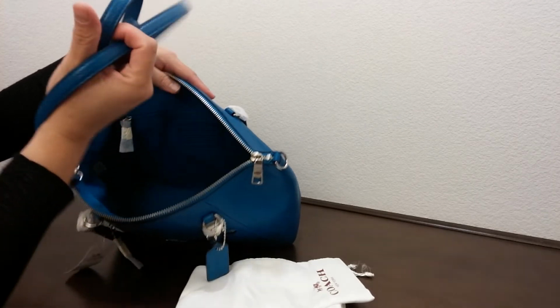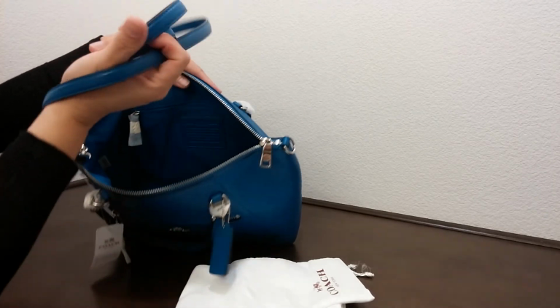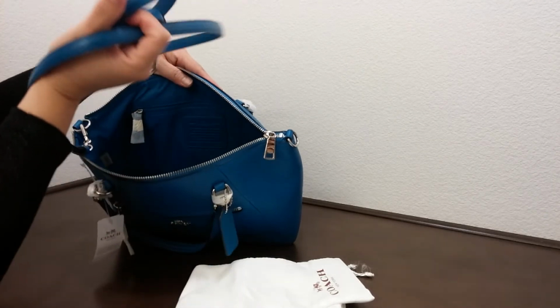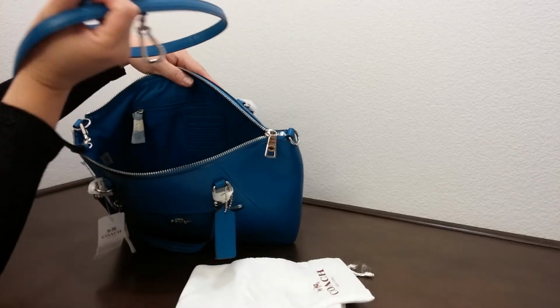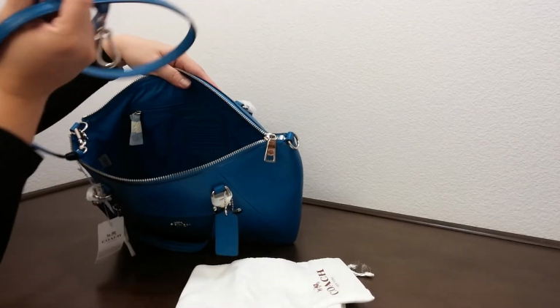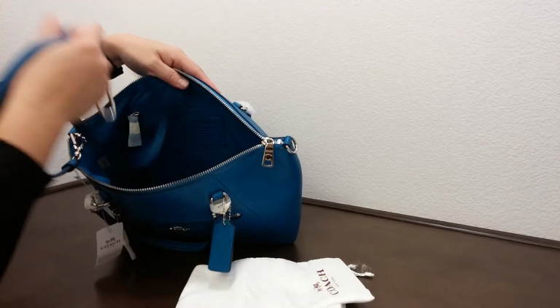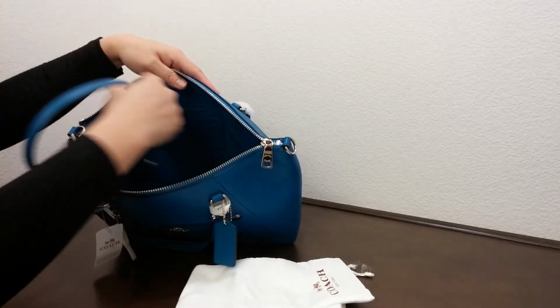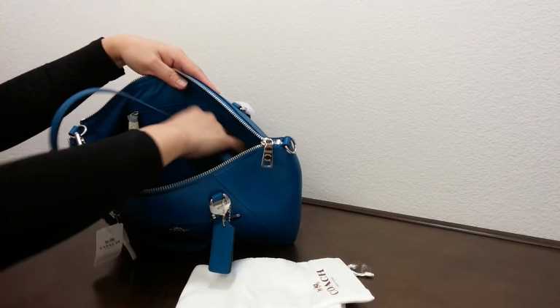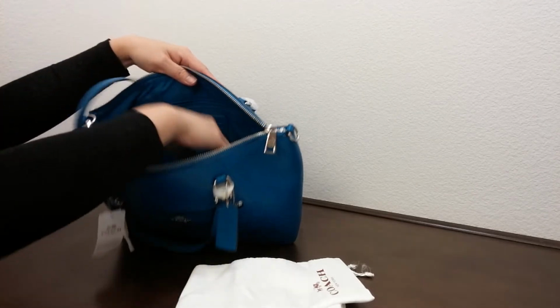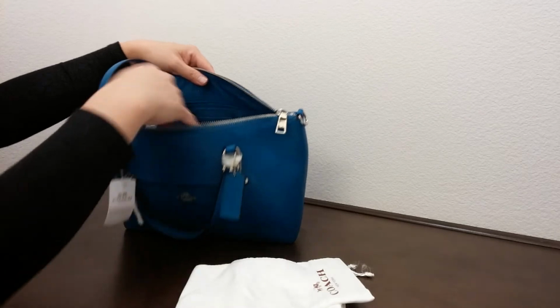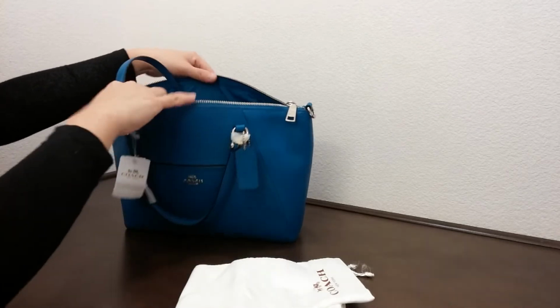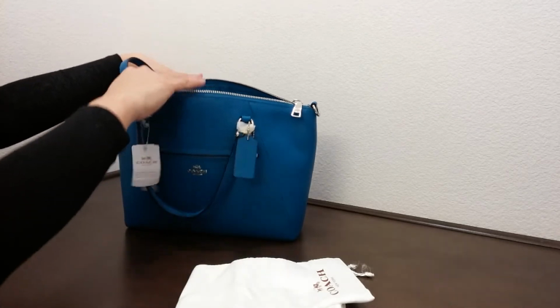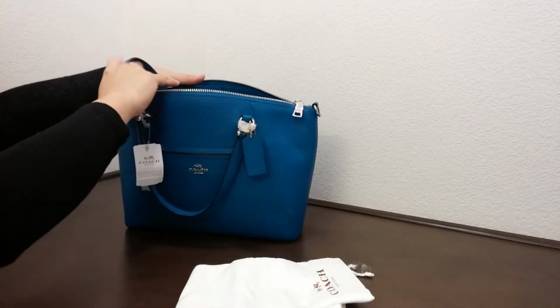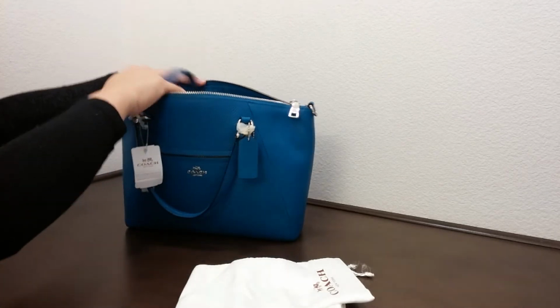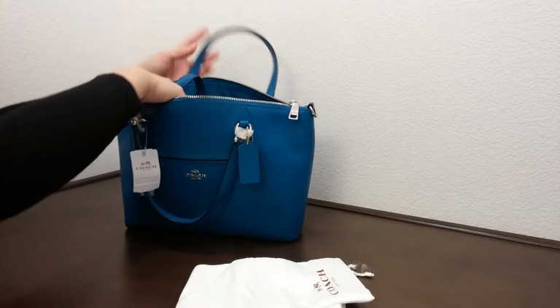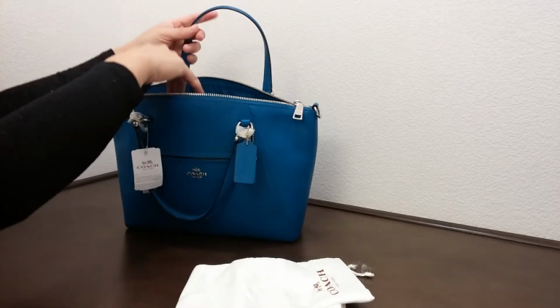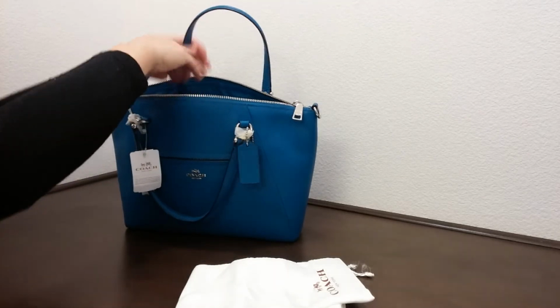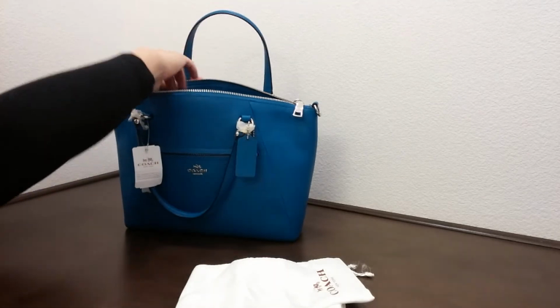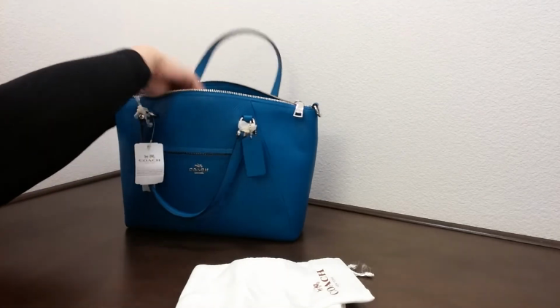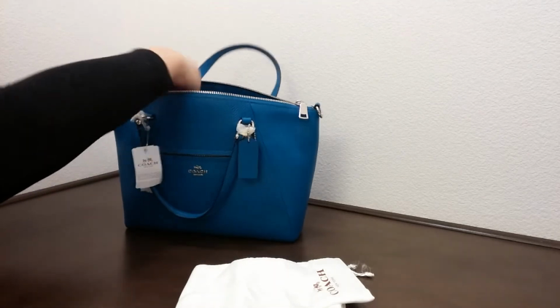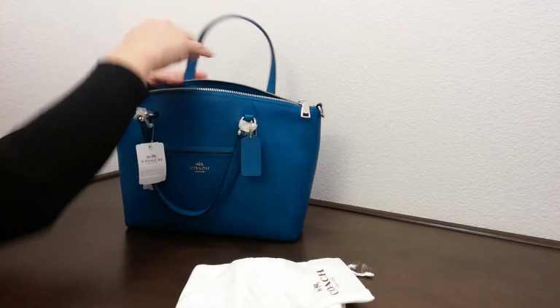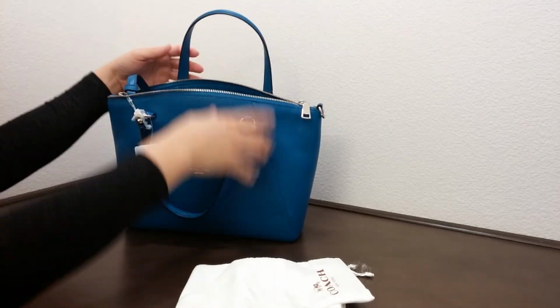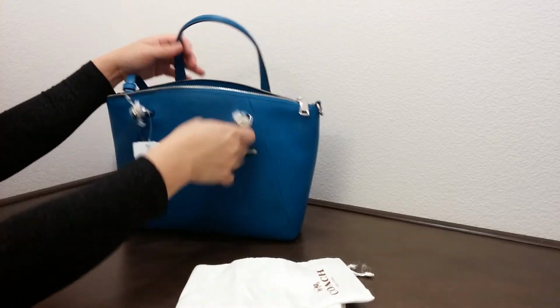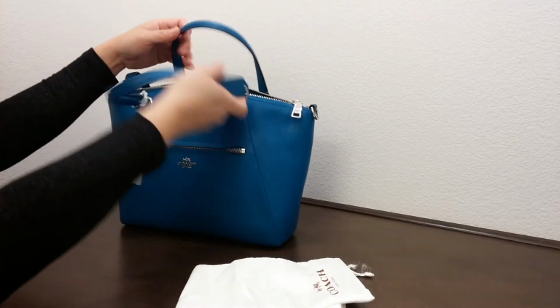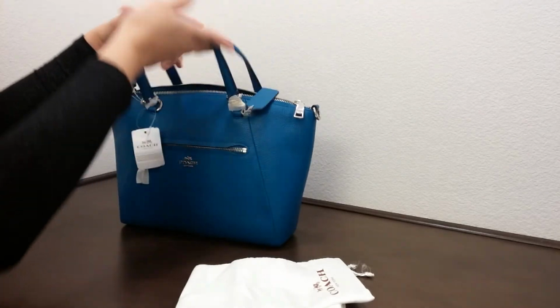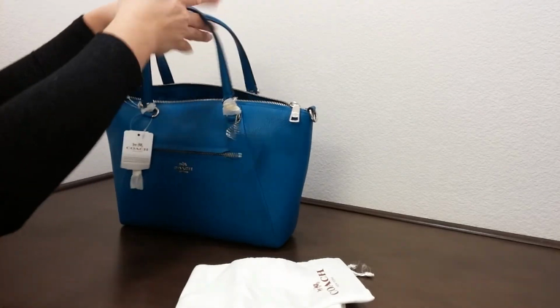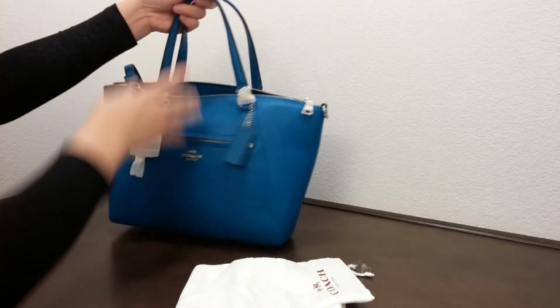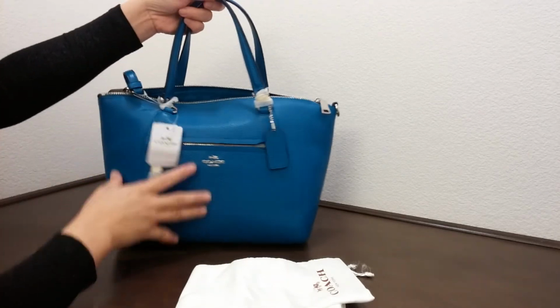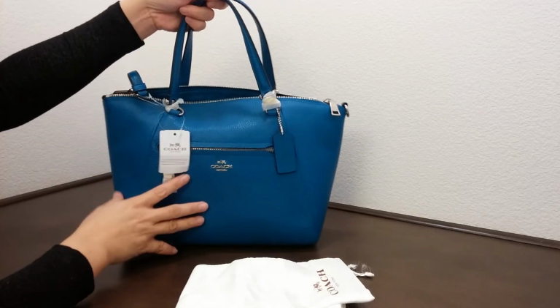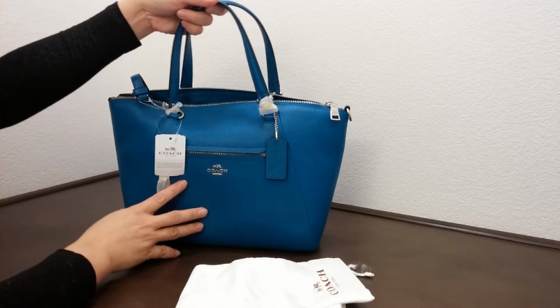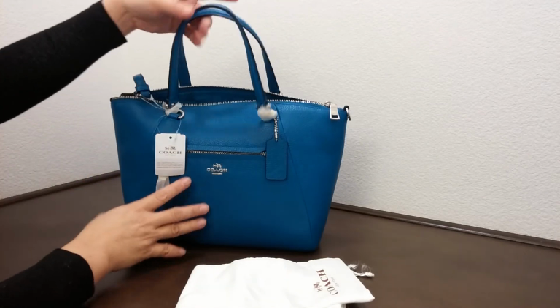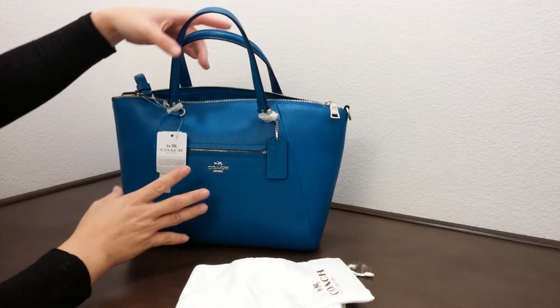It does come with a strap for crossbody wear. It's a really nice color — a nice bag.